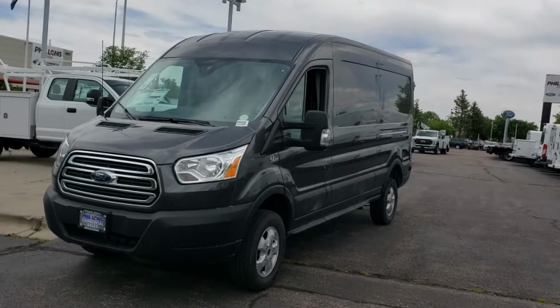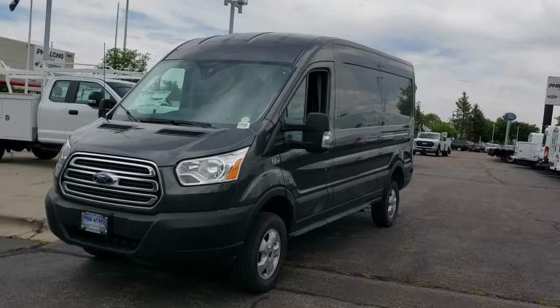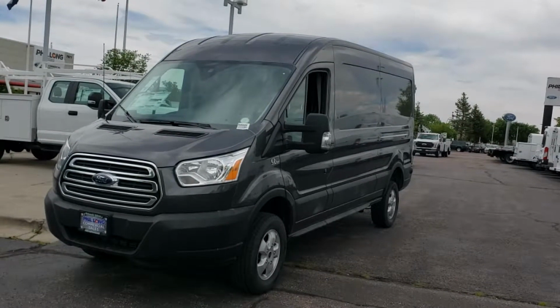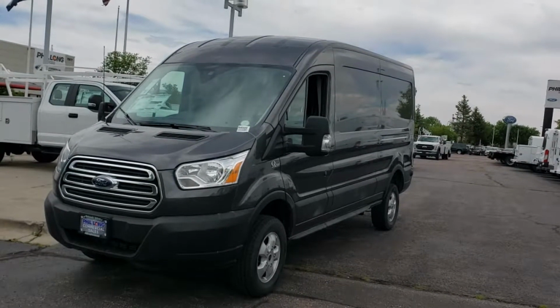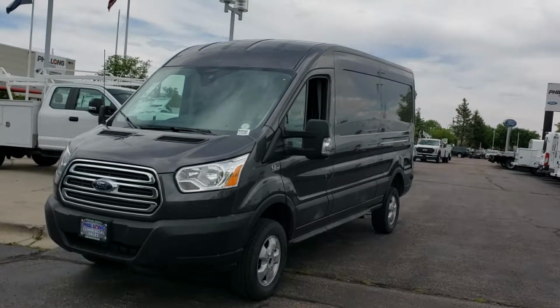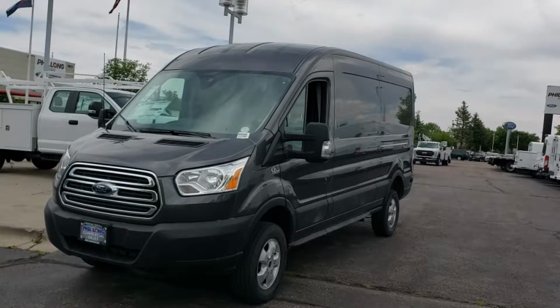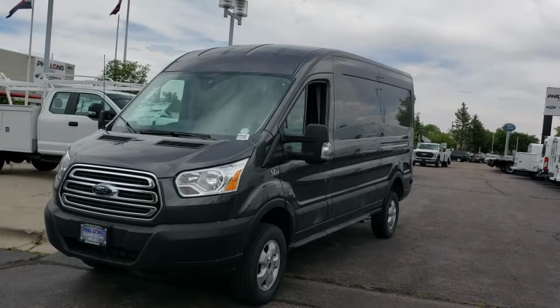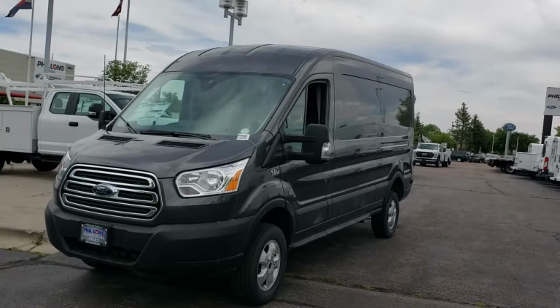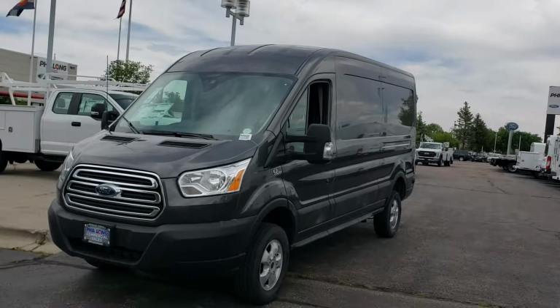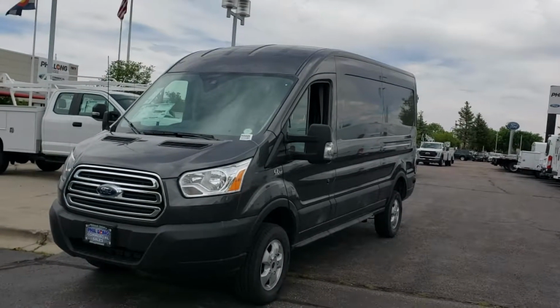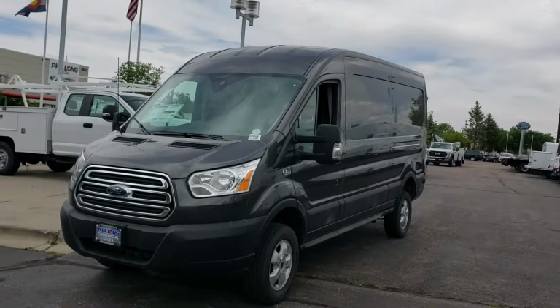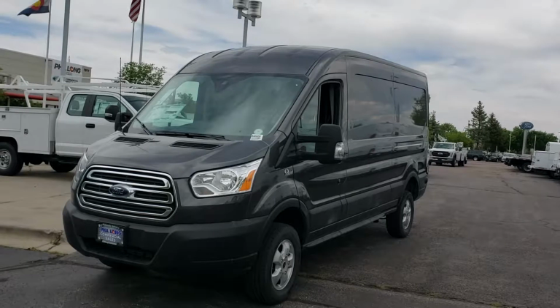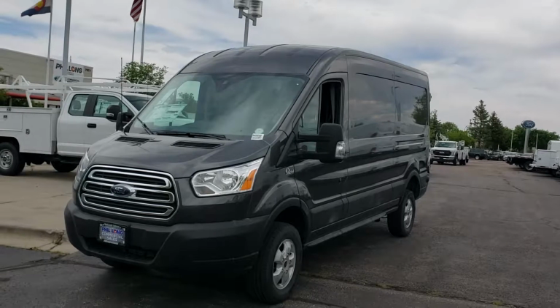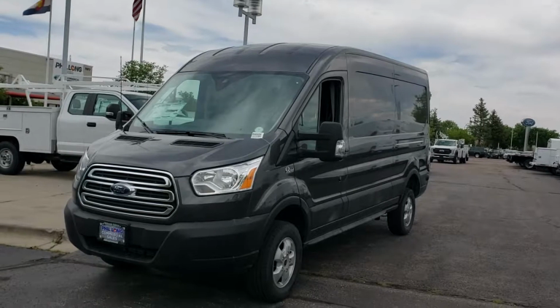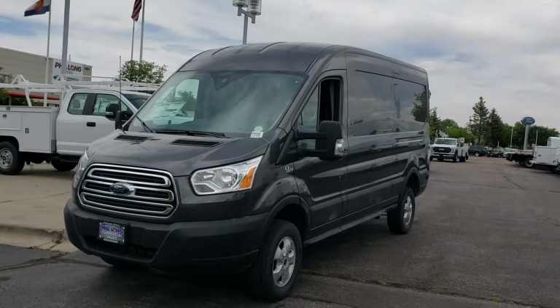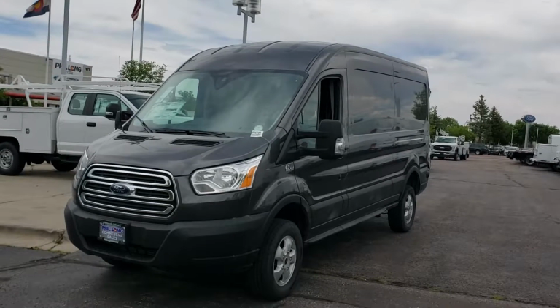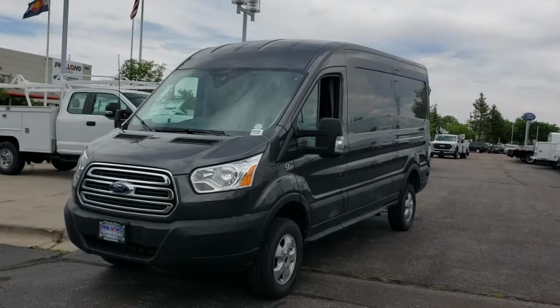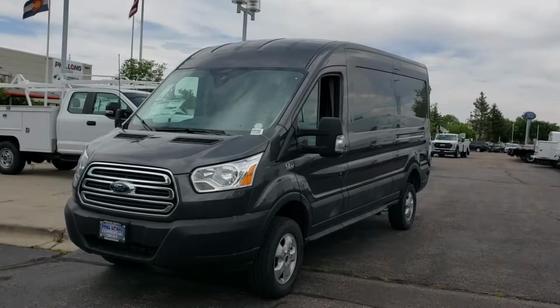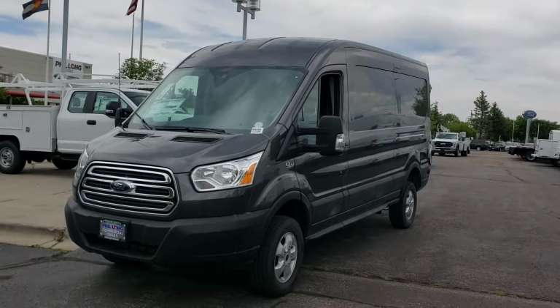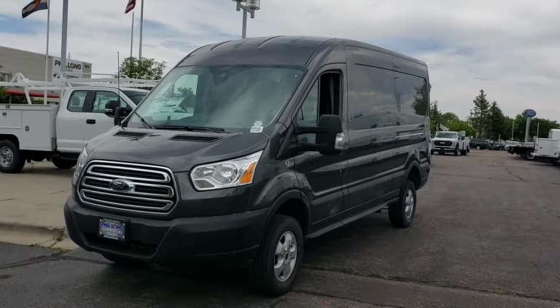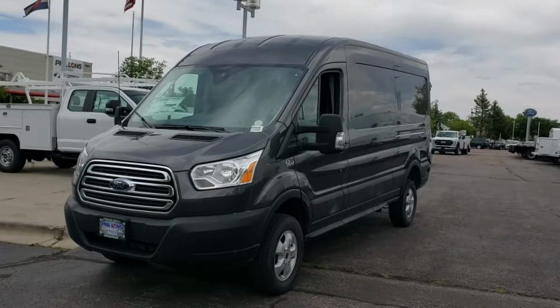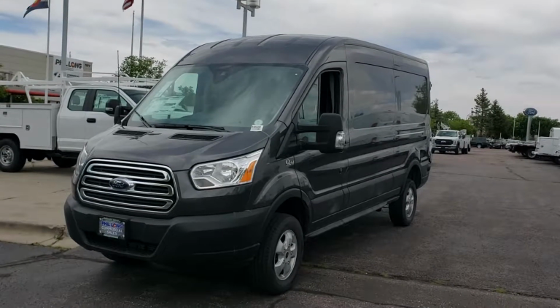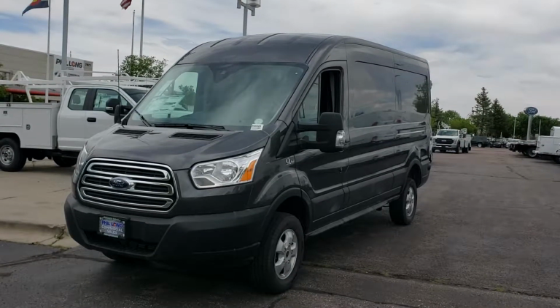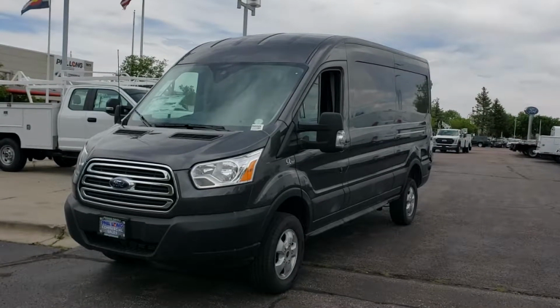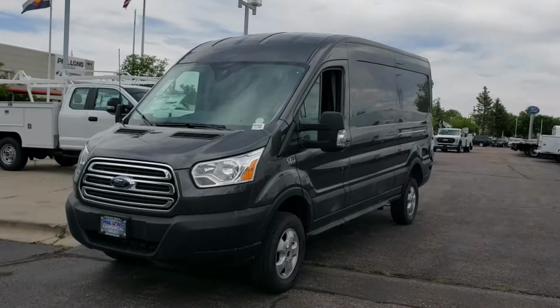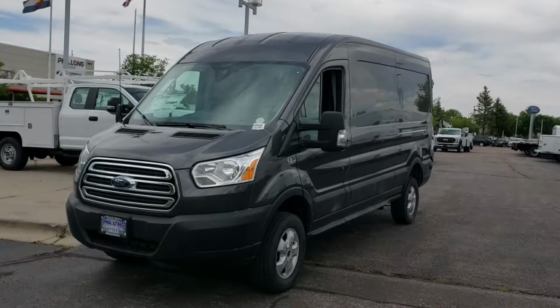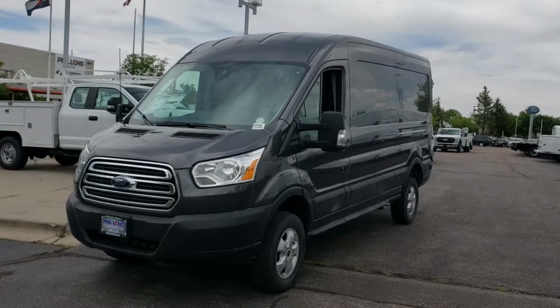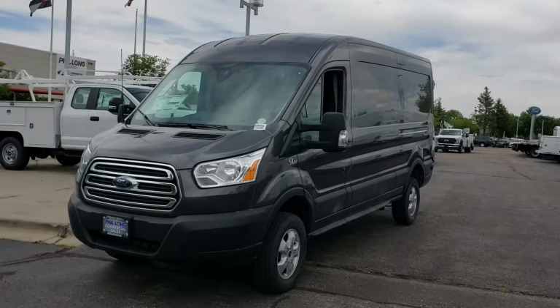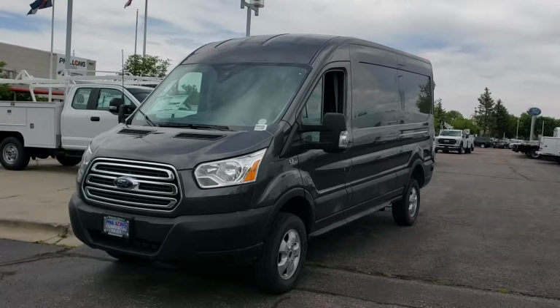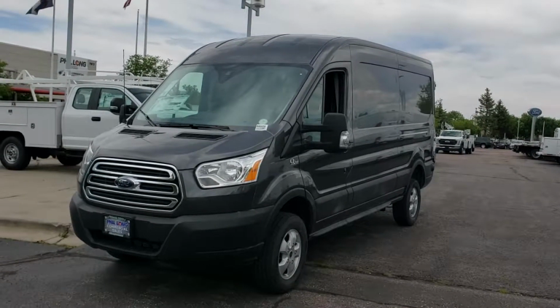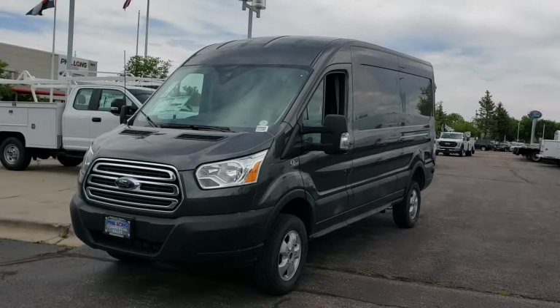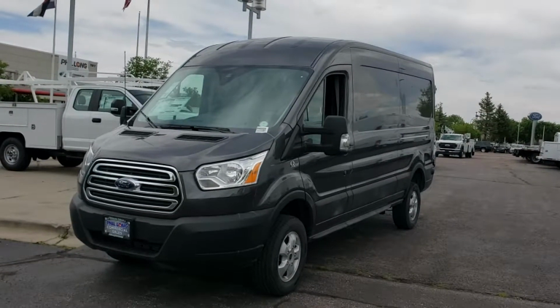Good afternoon Ron, Darren Lucero, Phil Long Ford of Denver in the Commercial Vehicle Center here.